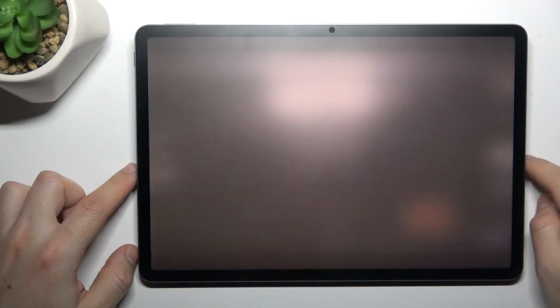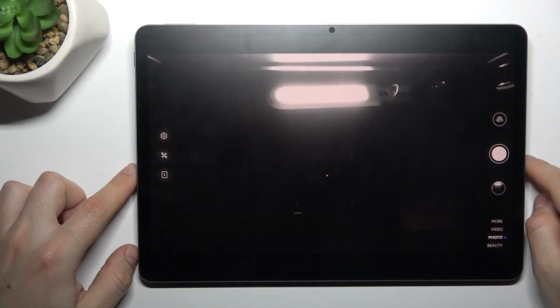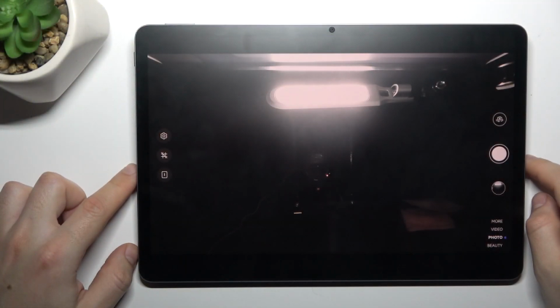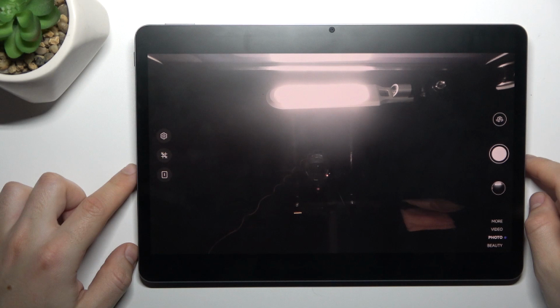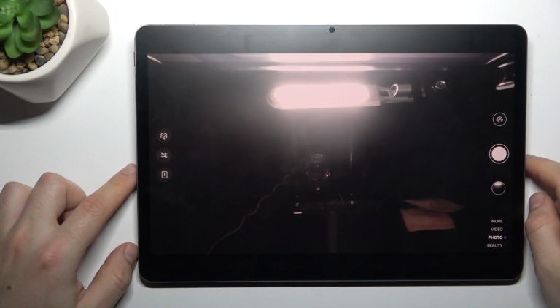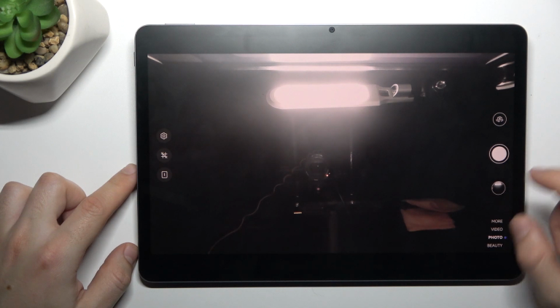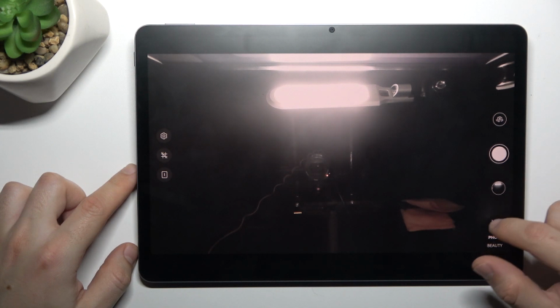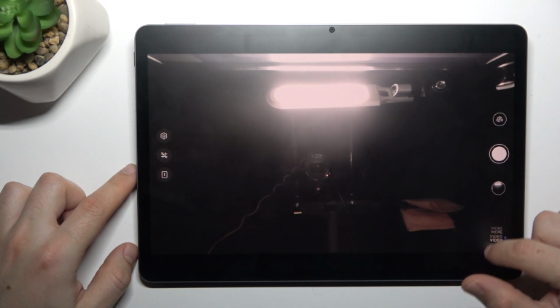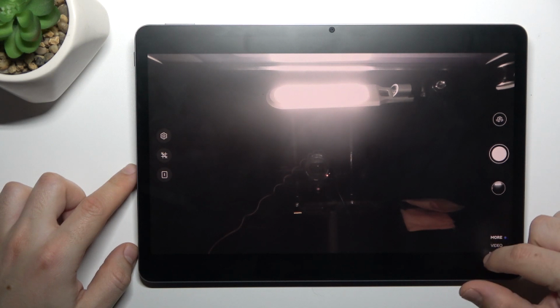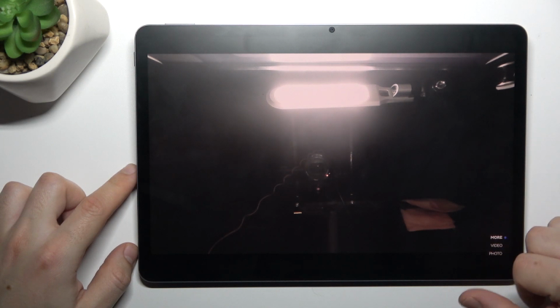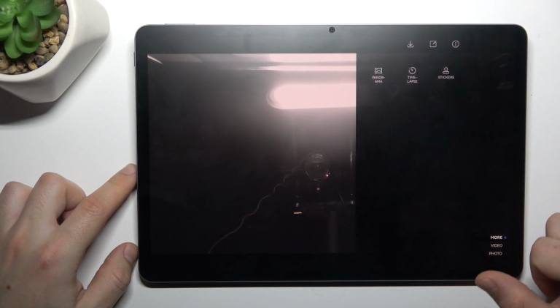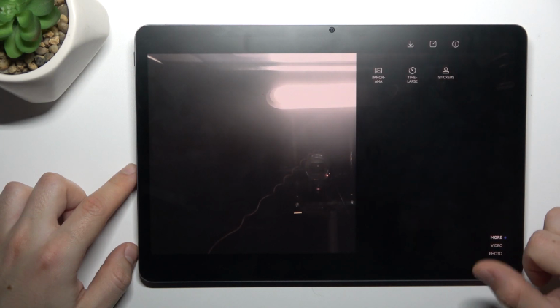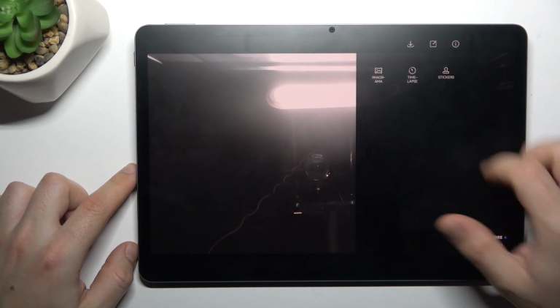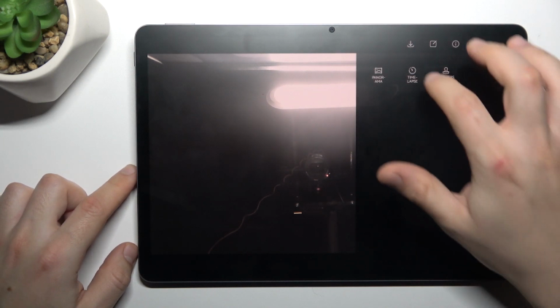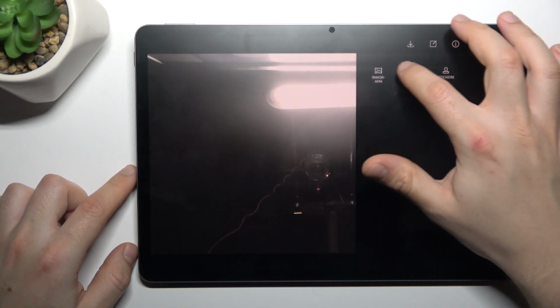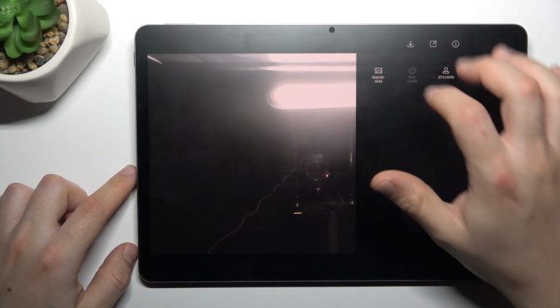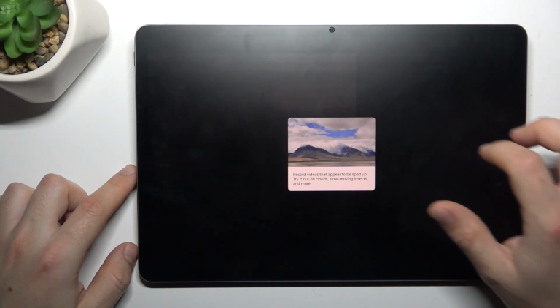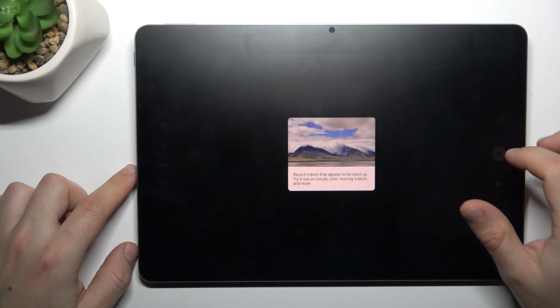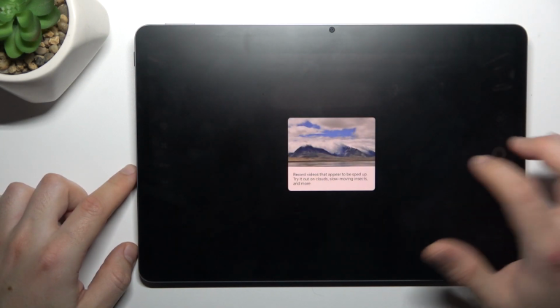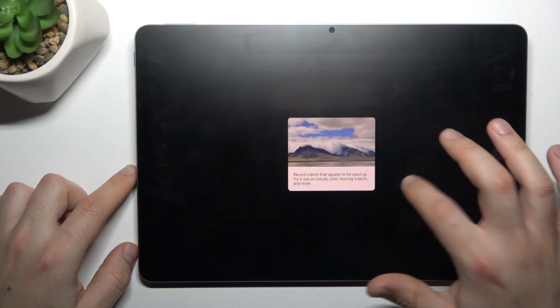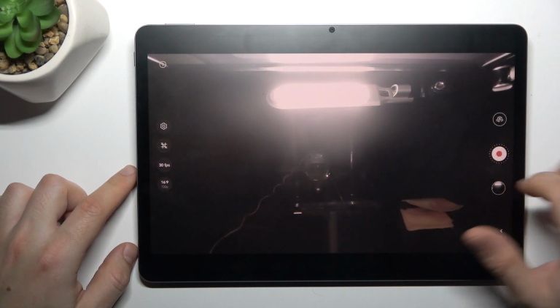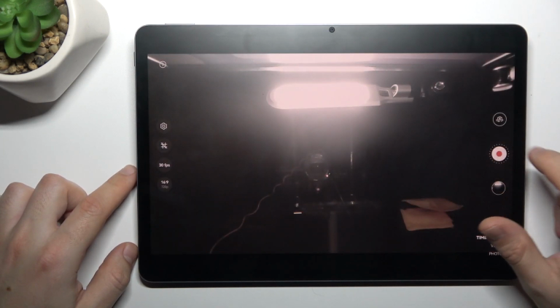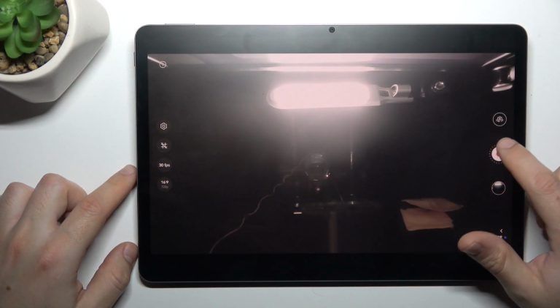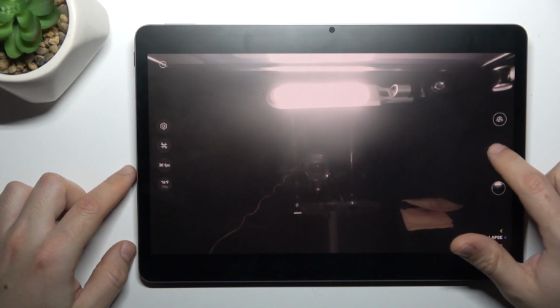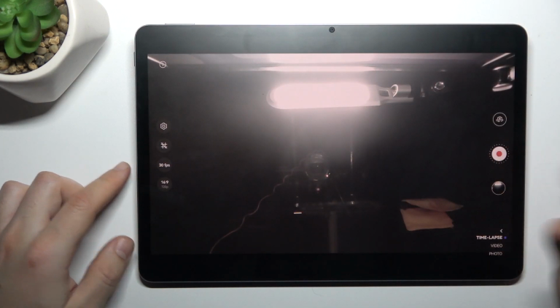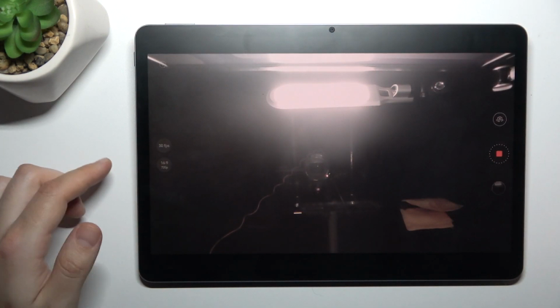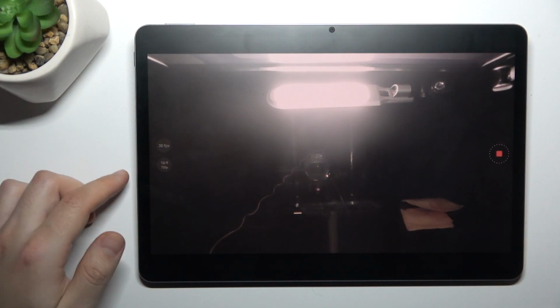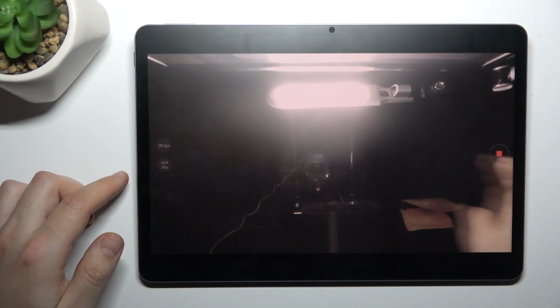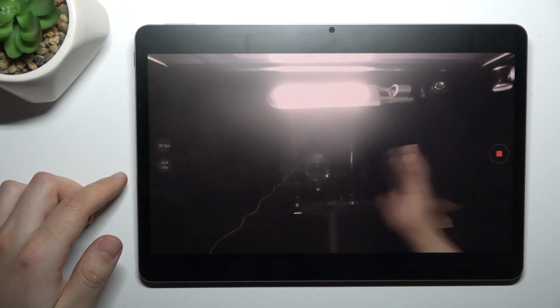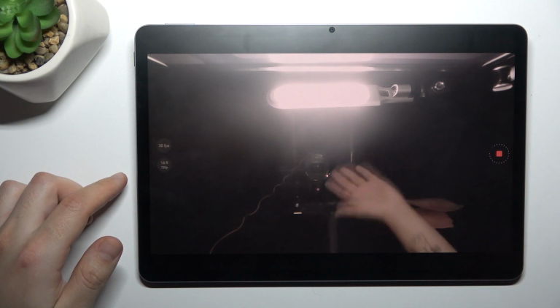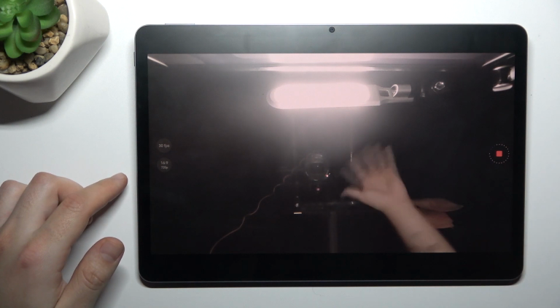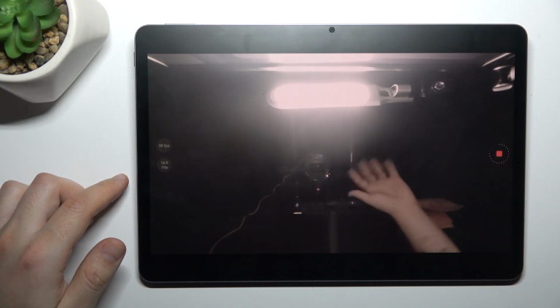First, open the camera app, swipe to 'More,' and choose Timelapse. Now just tap on the record button and make your timelapse video.